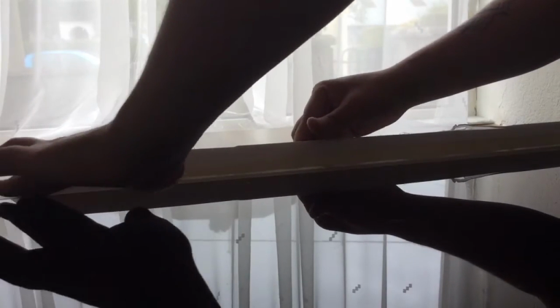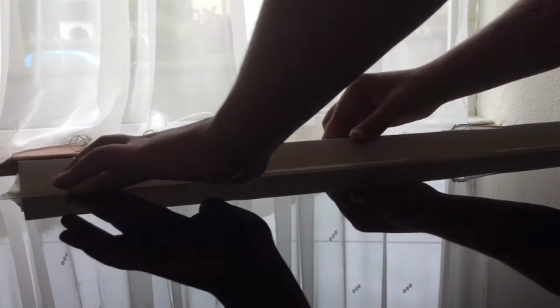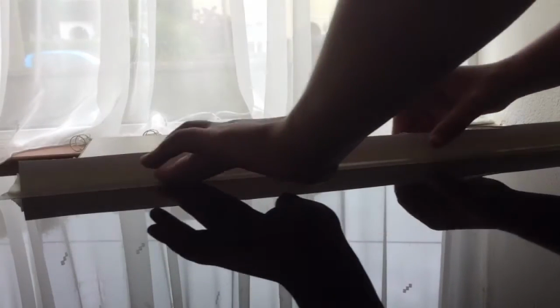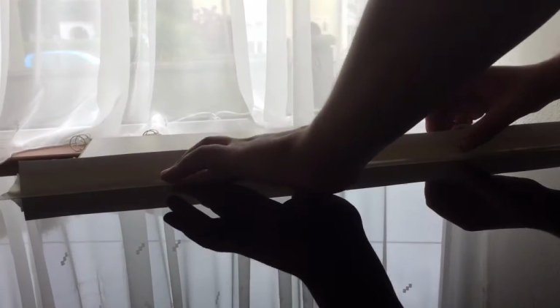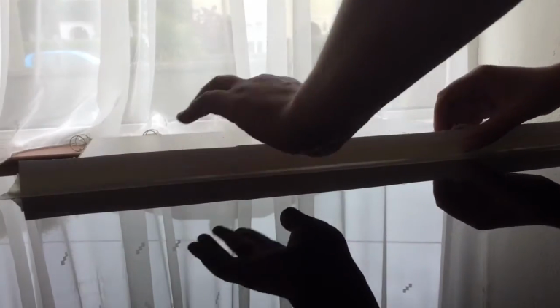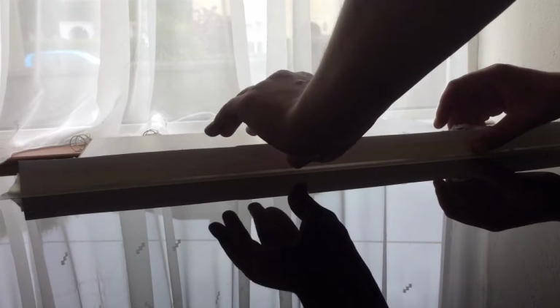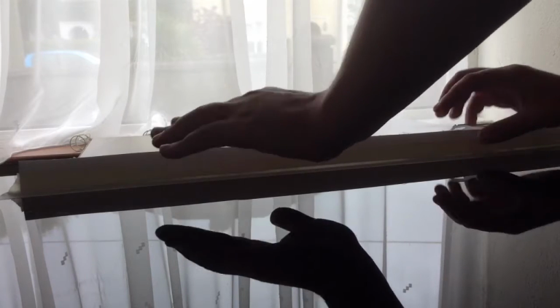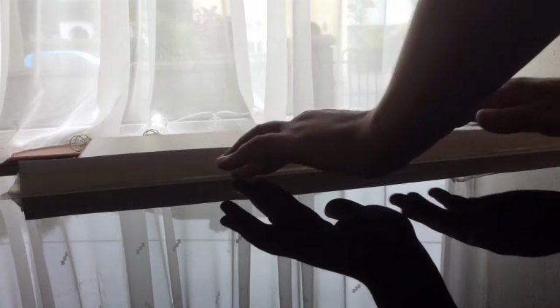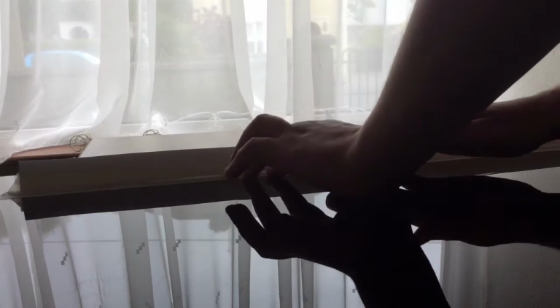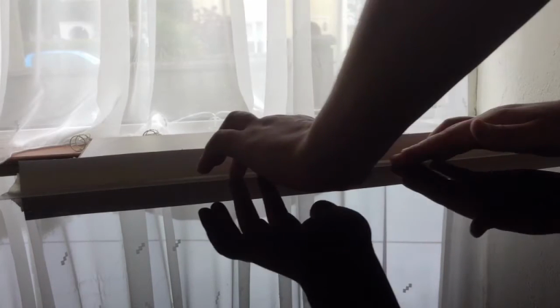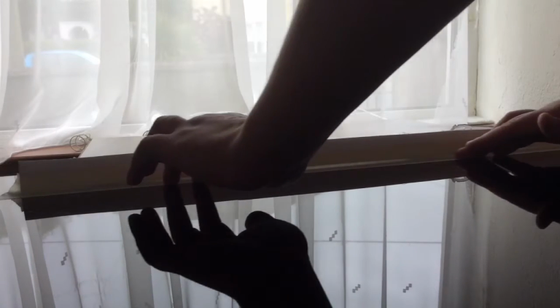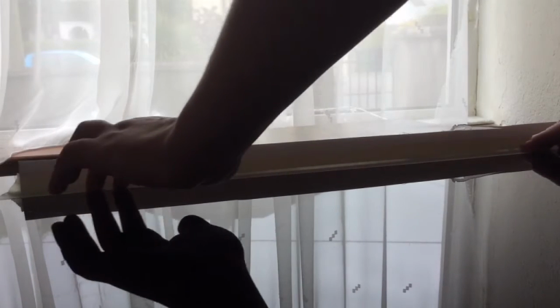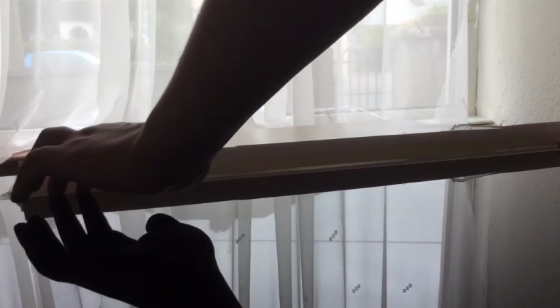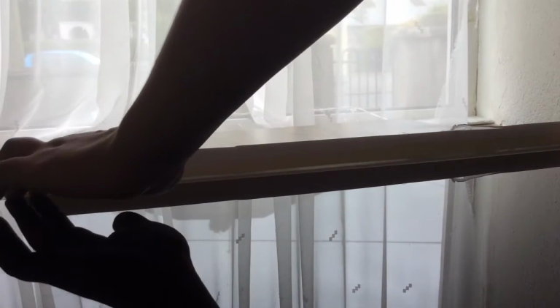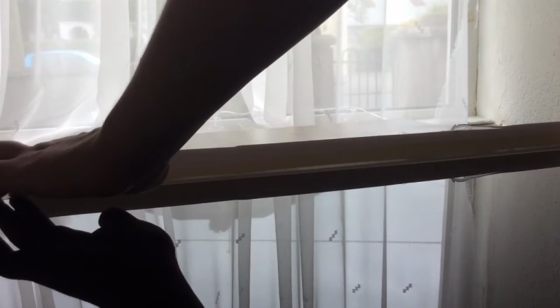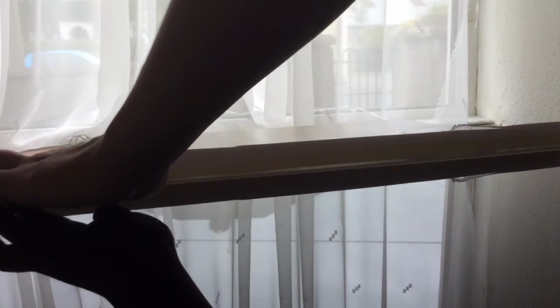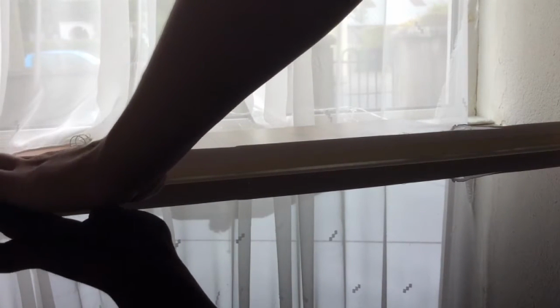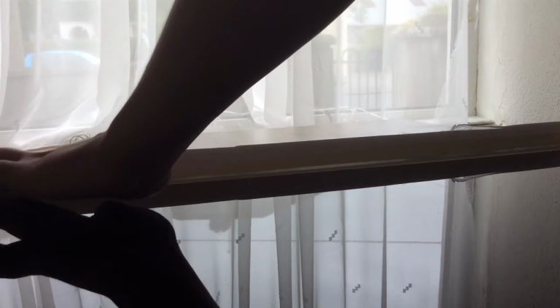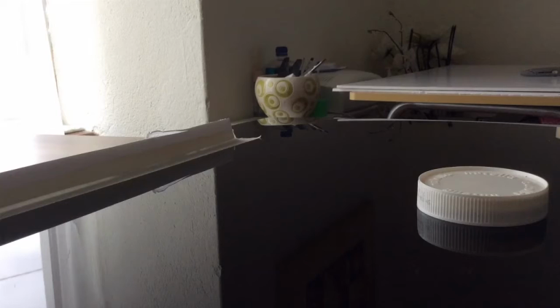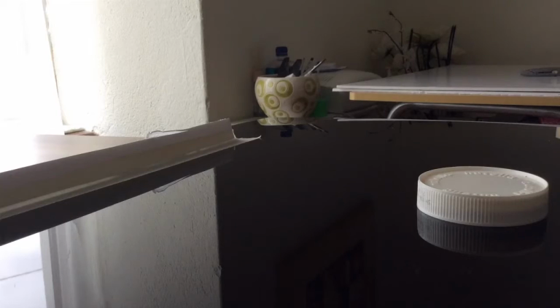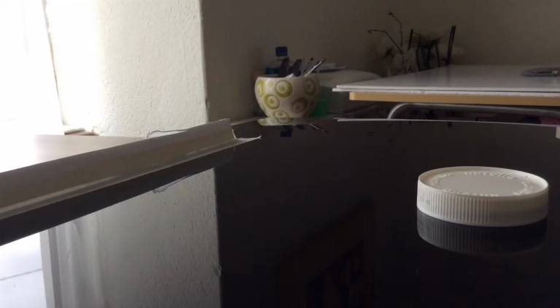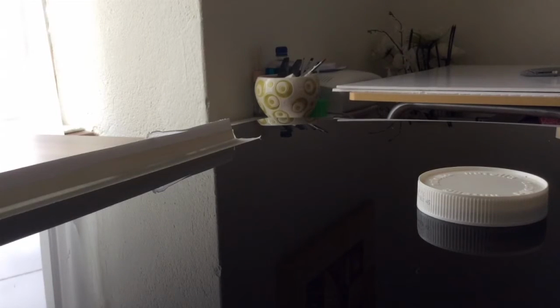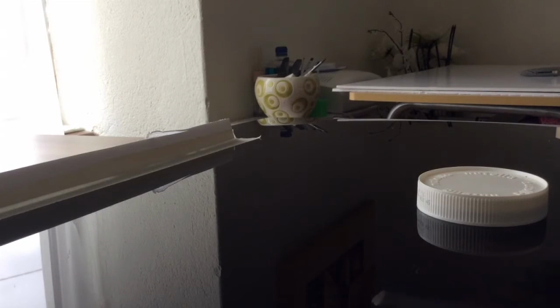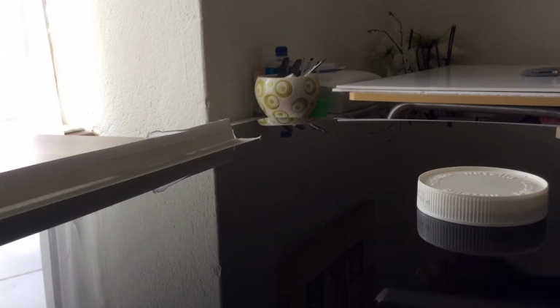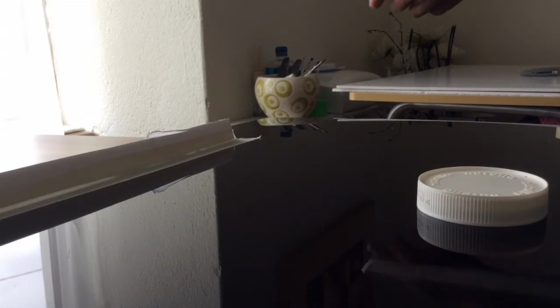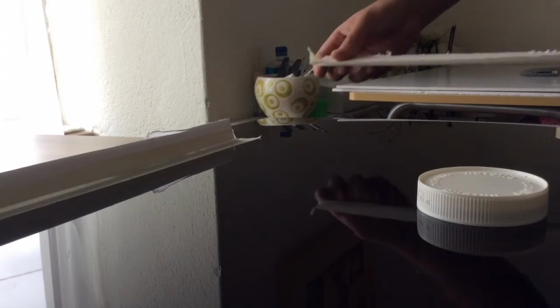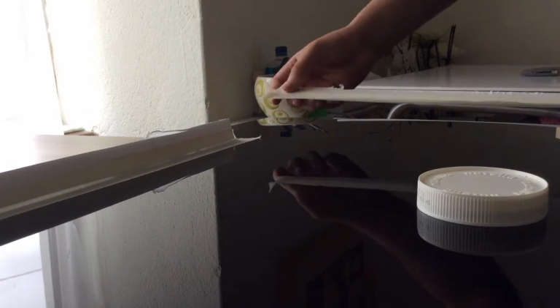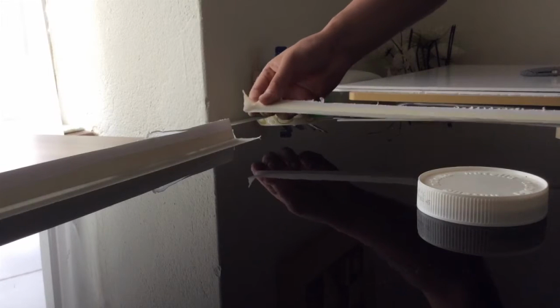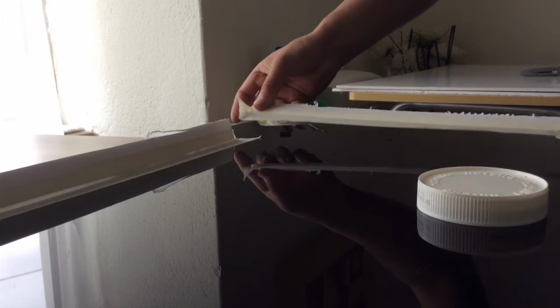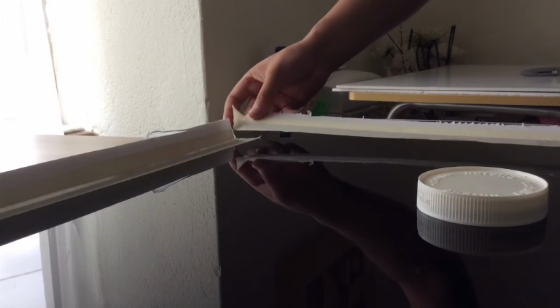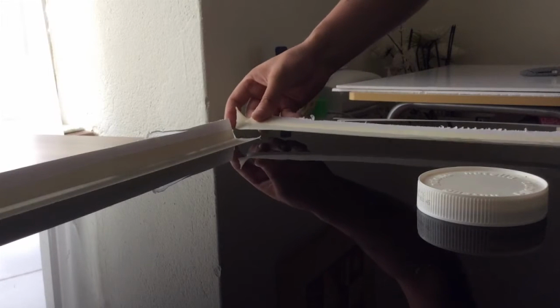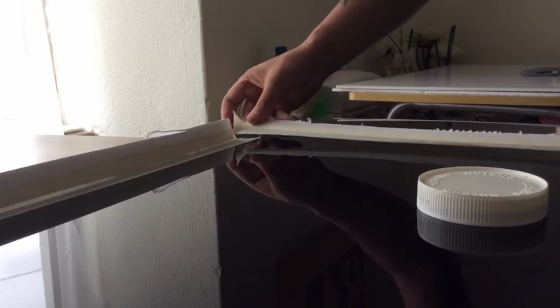Otherwise the liquid — whatever it is, milk, water, anything — will just flow through there and it will just make a mess.